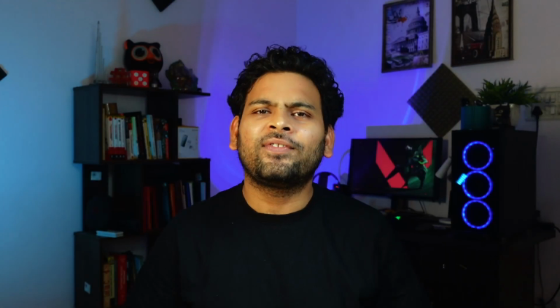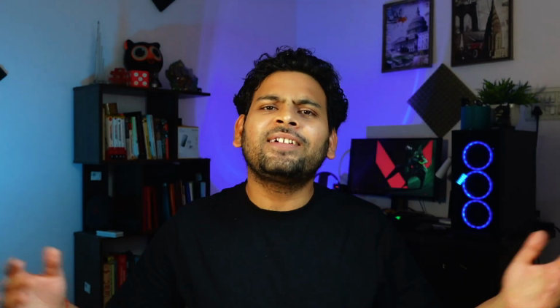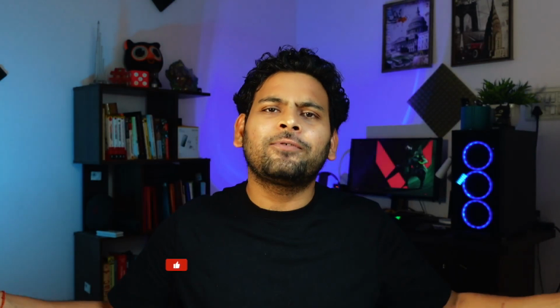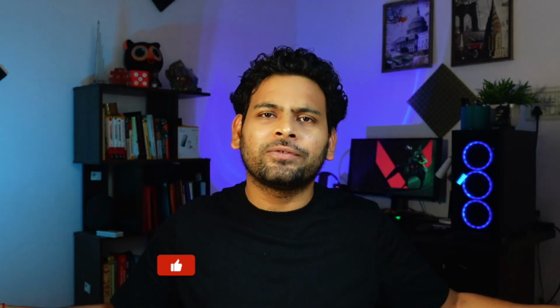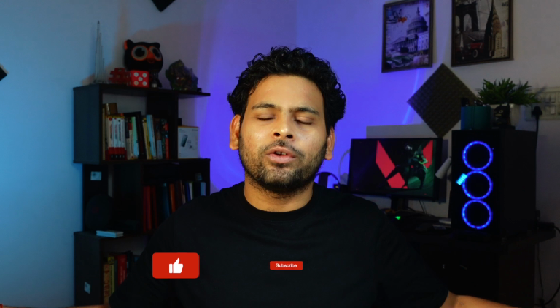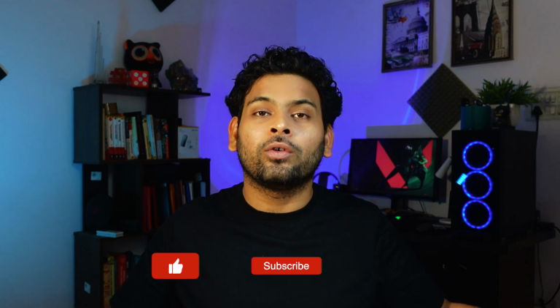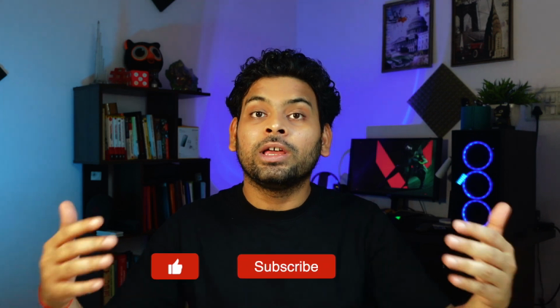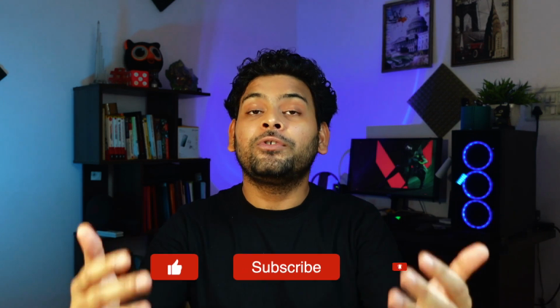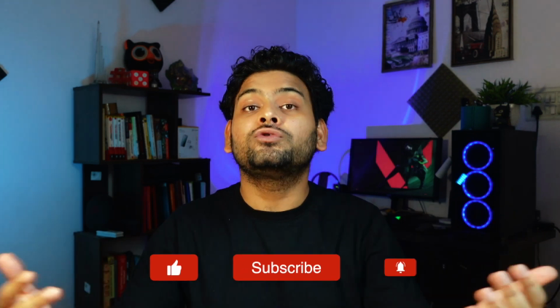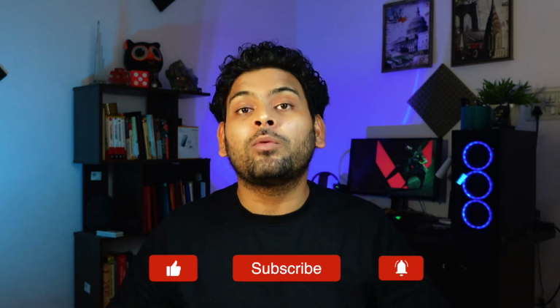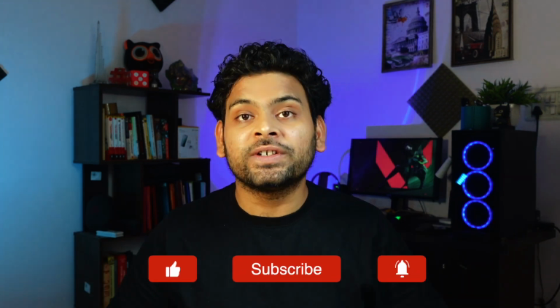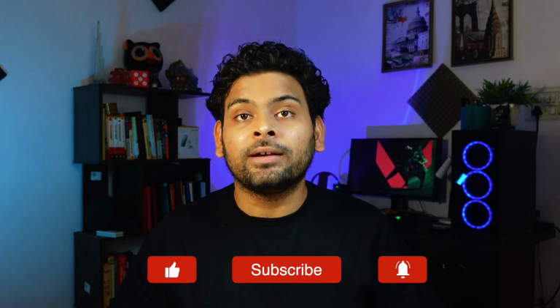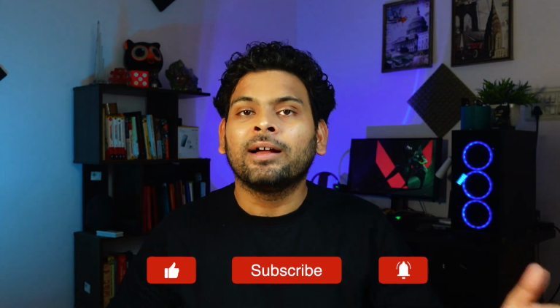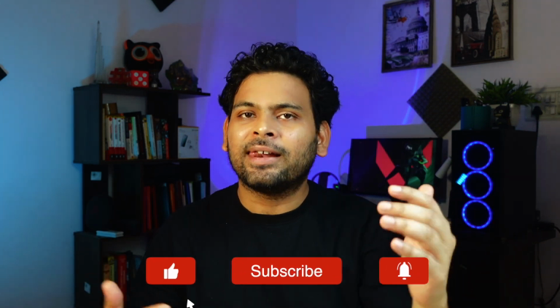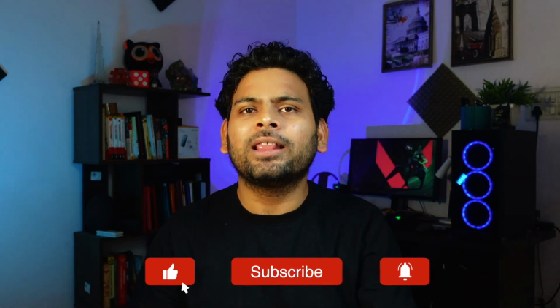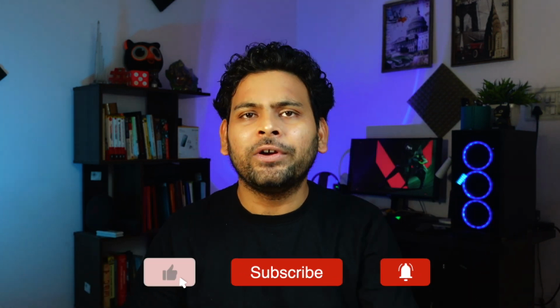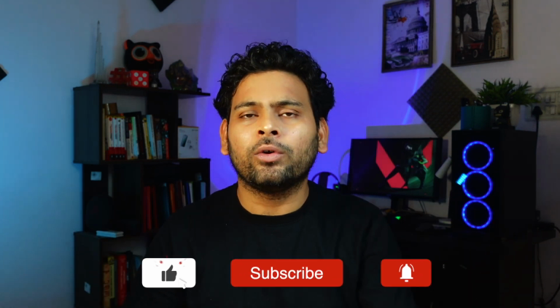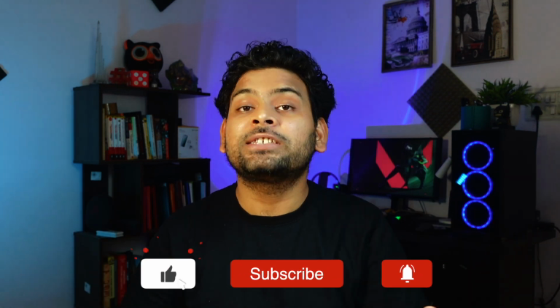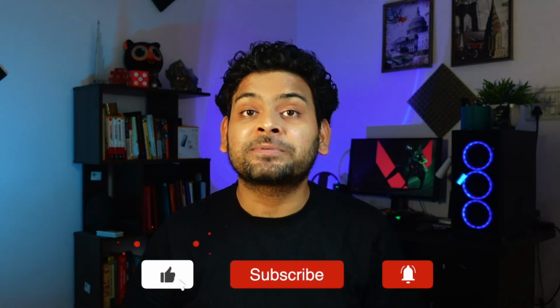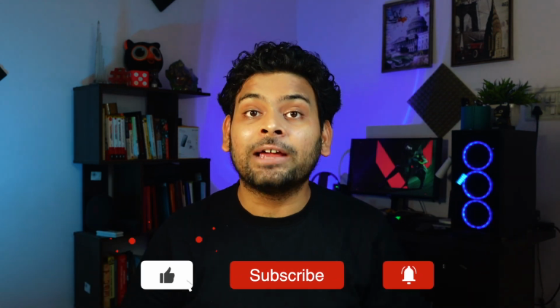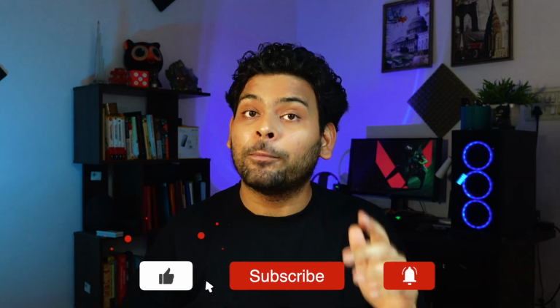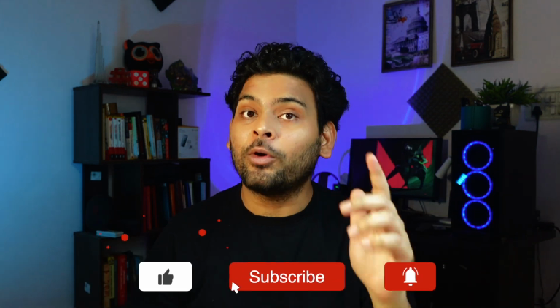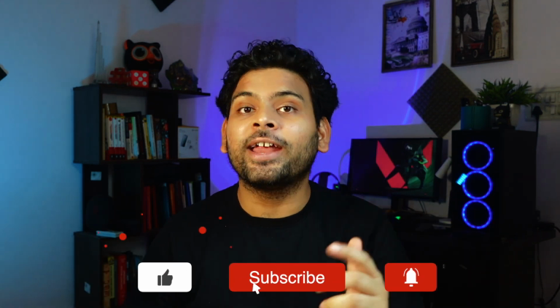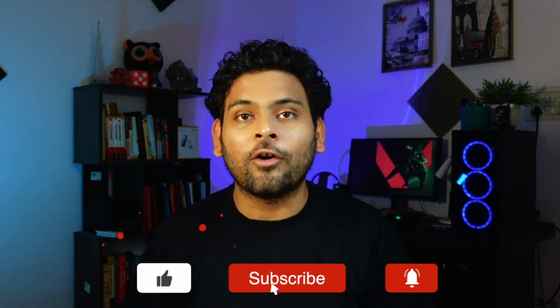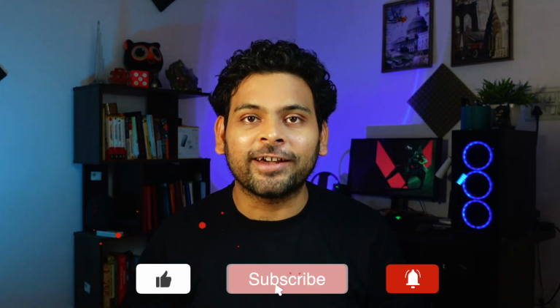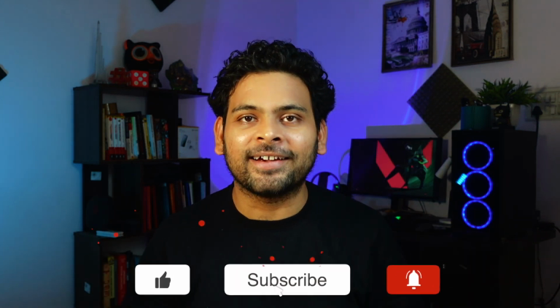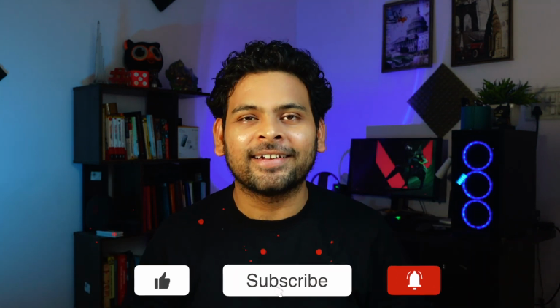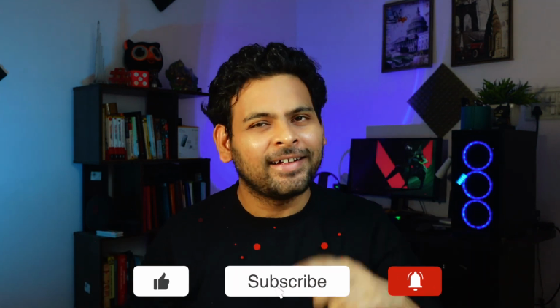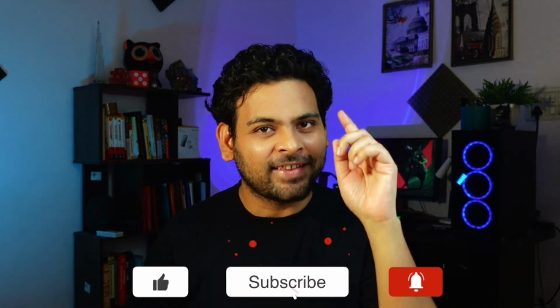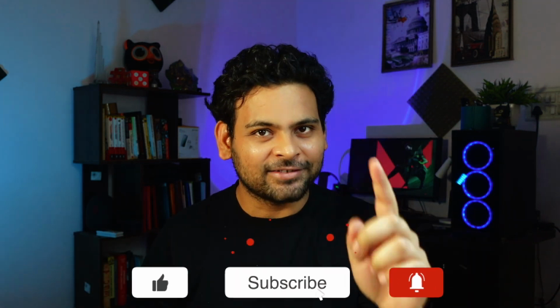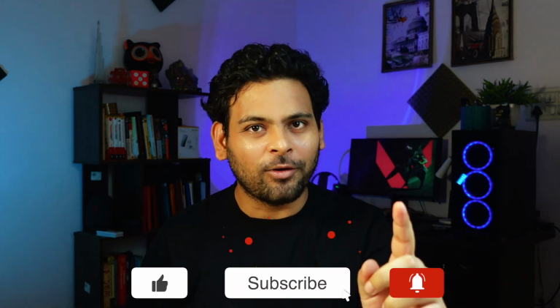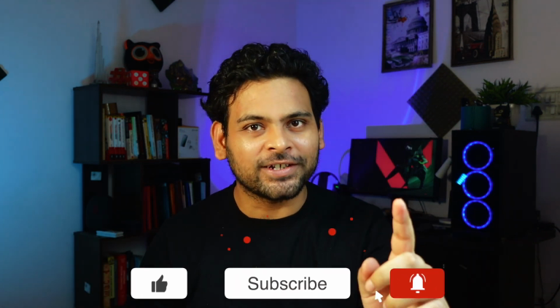That's it for this video. If you enjoyed watching it, like the video and subscribe for more tech content. Thanks for watching.